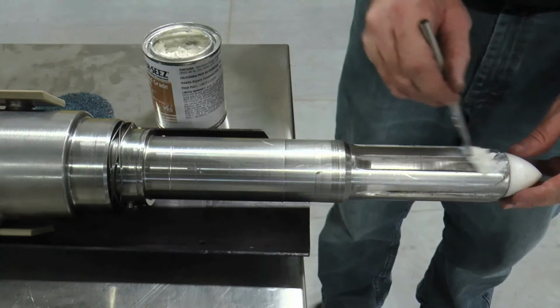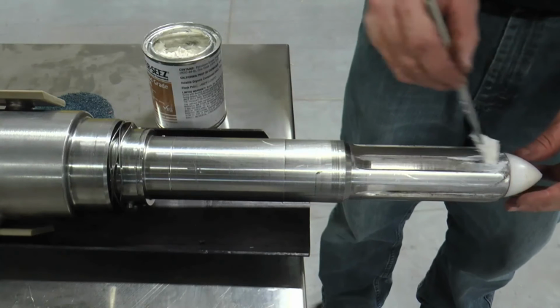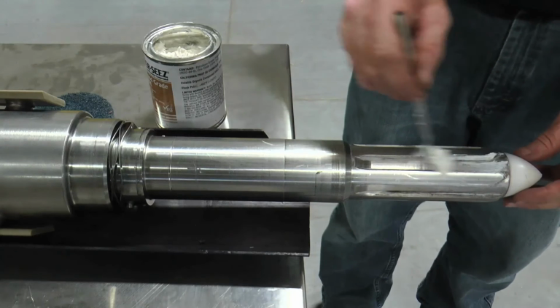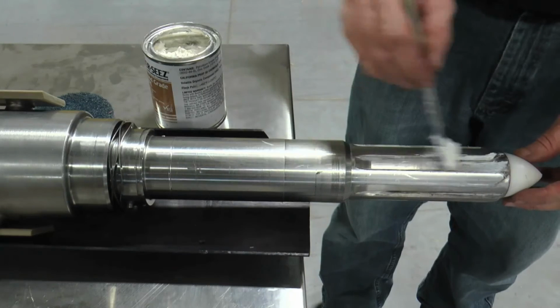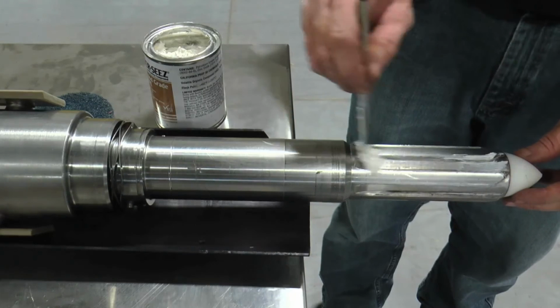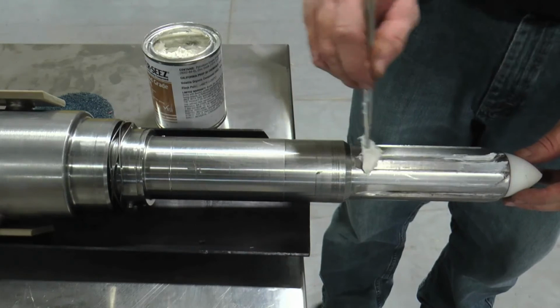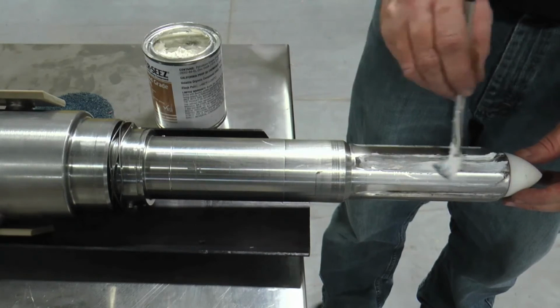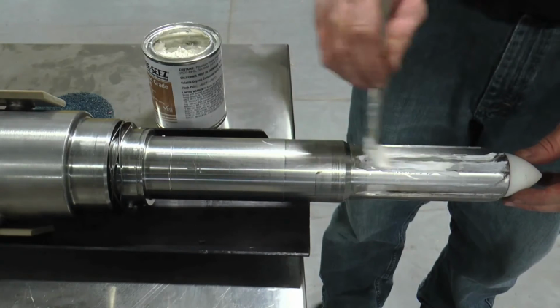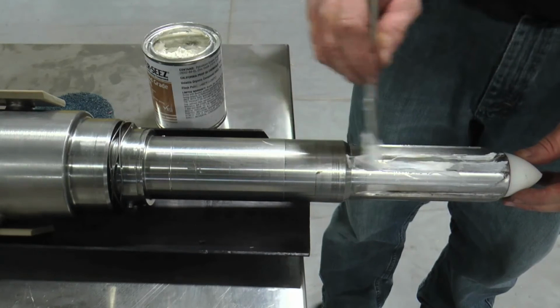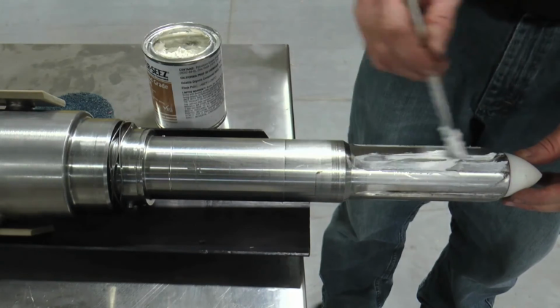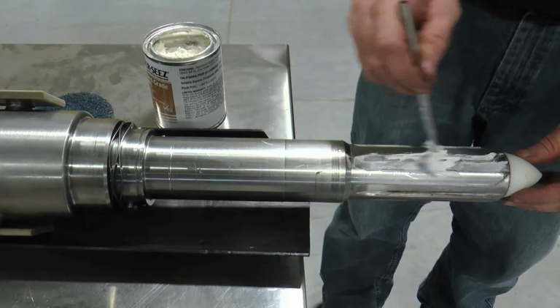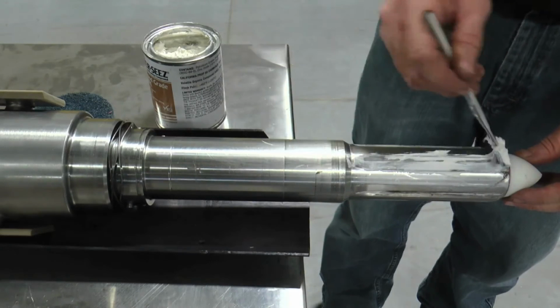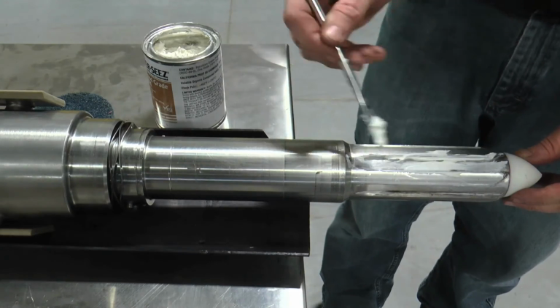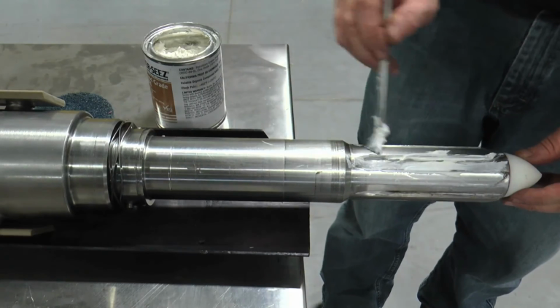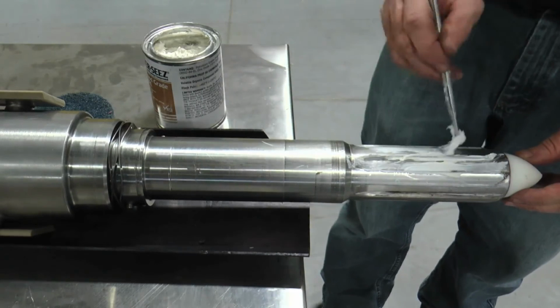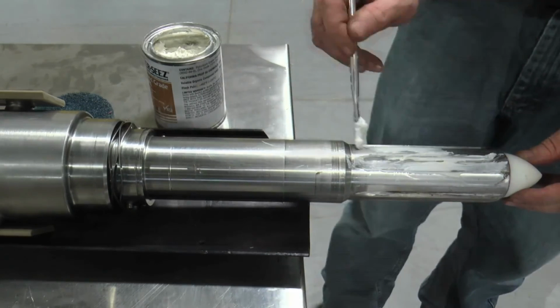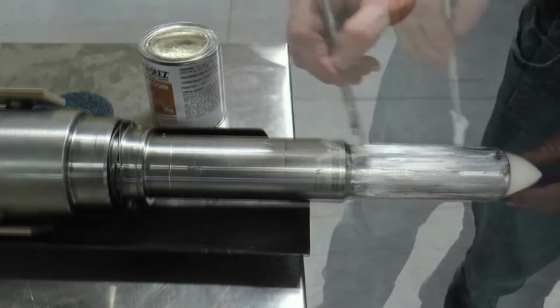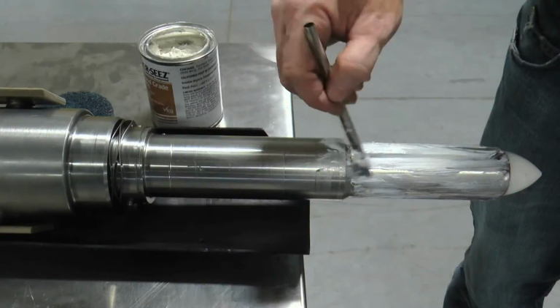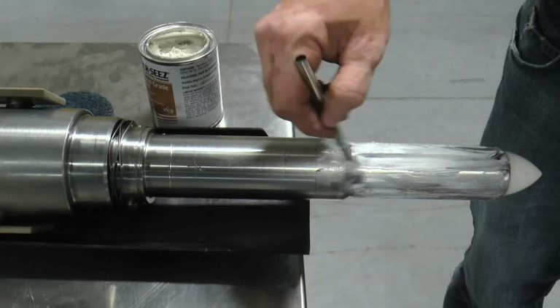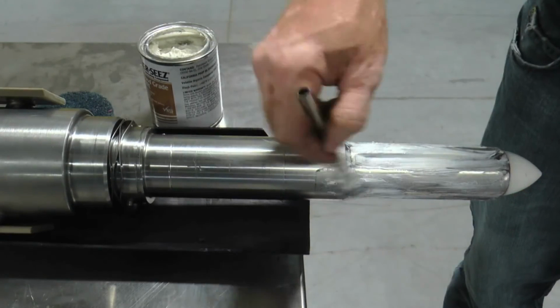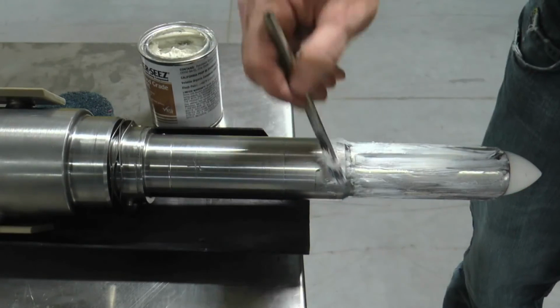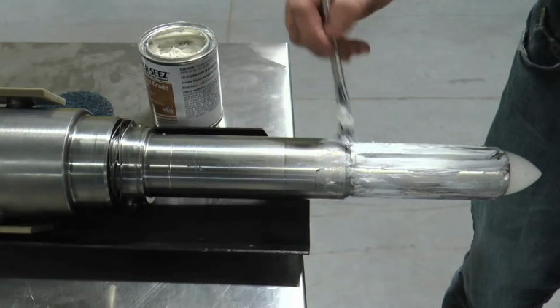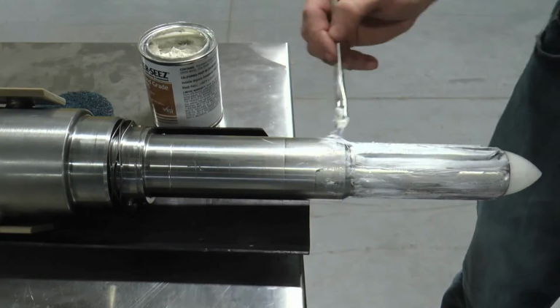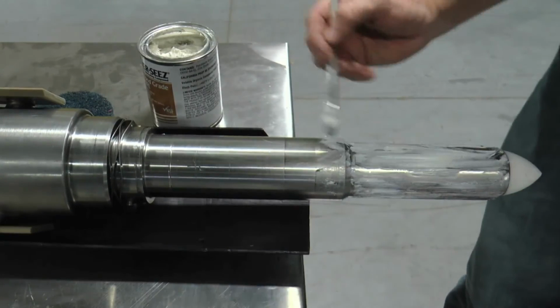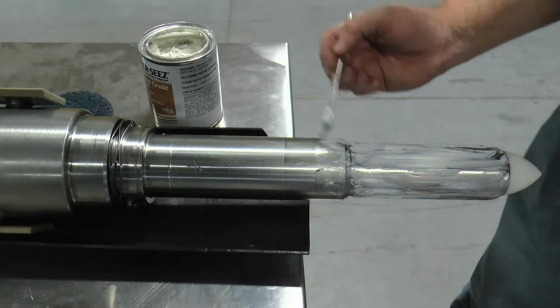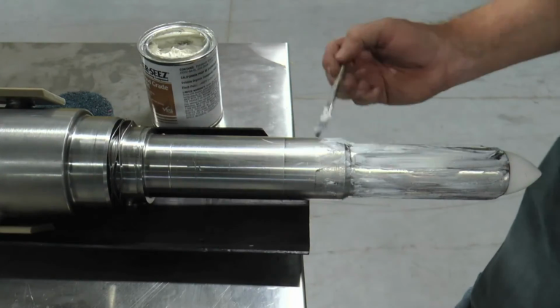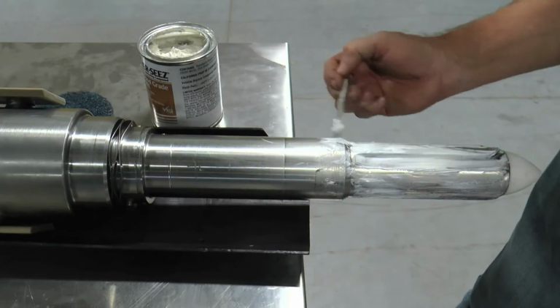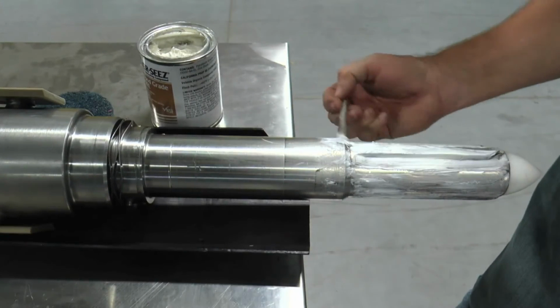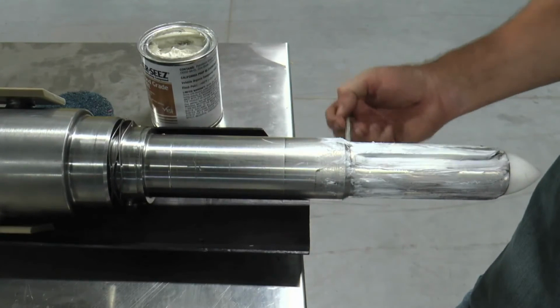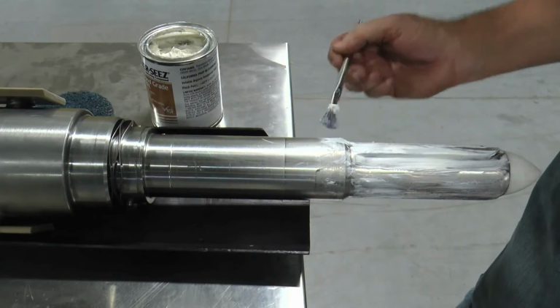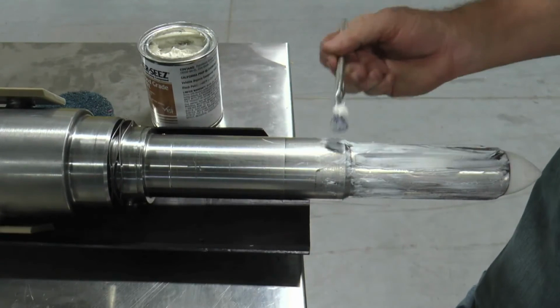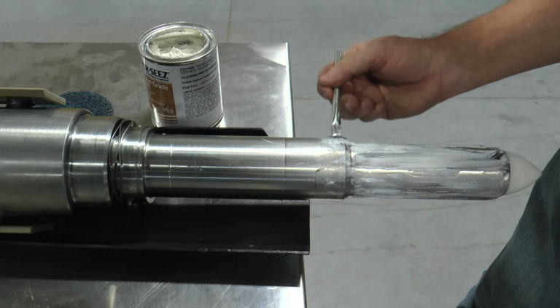Apply anti-seize compound on the male splines and the next 2 inches of the stub shaft before installing.